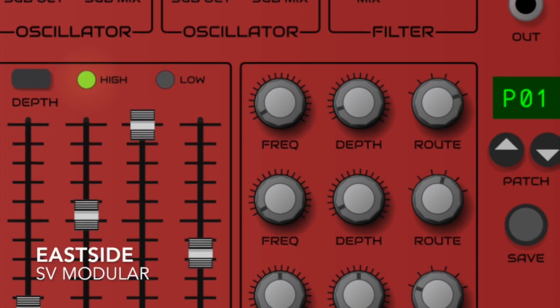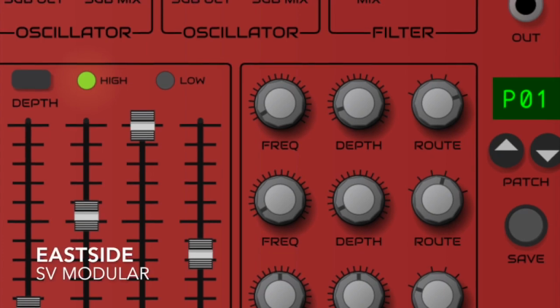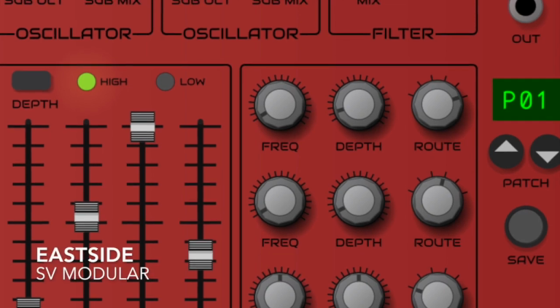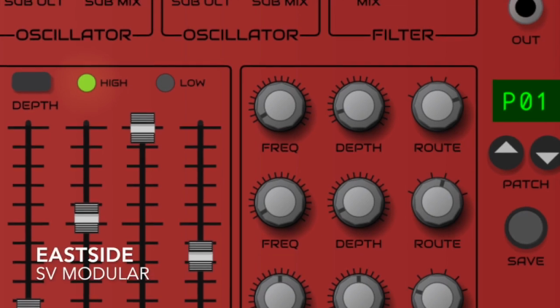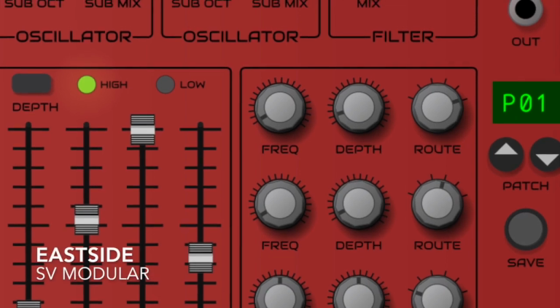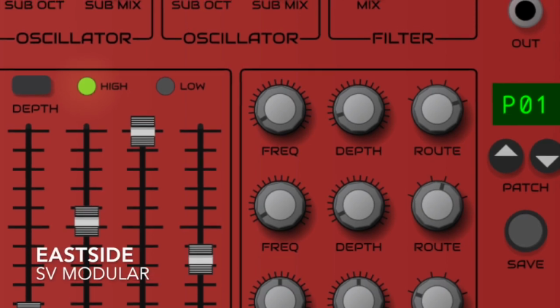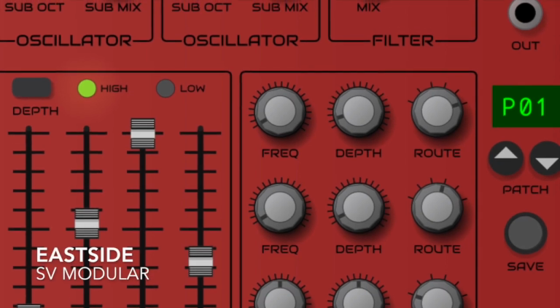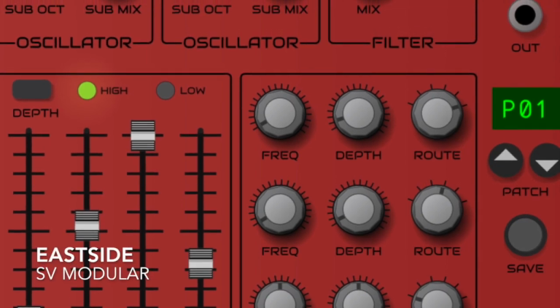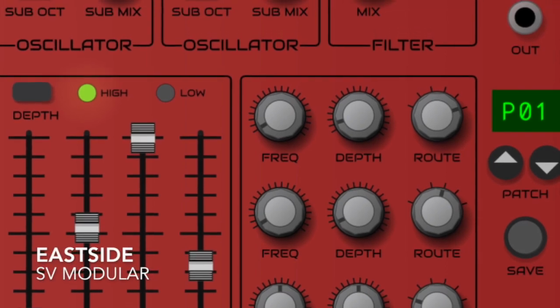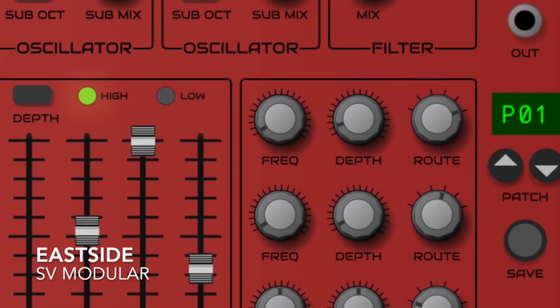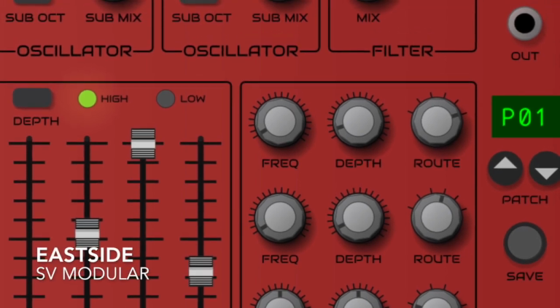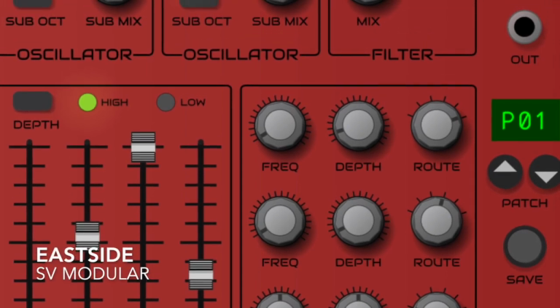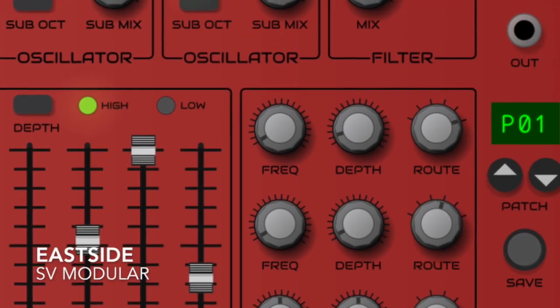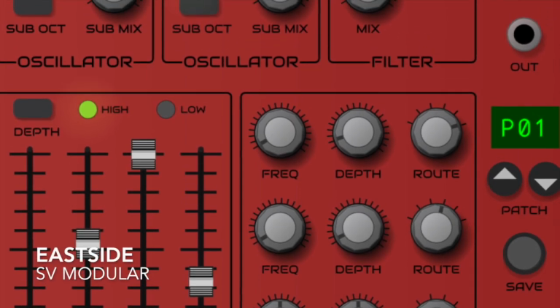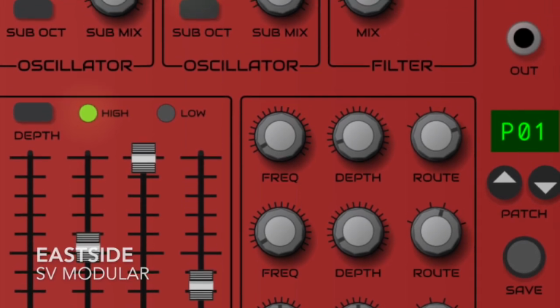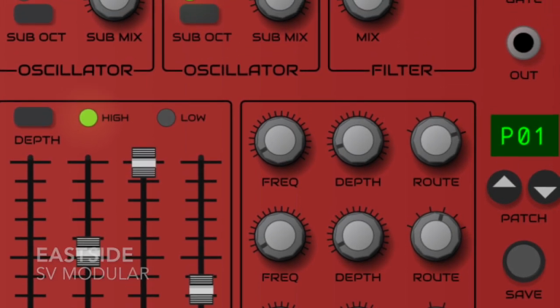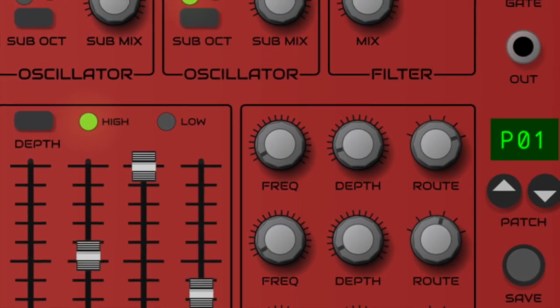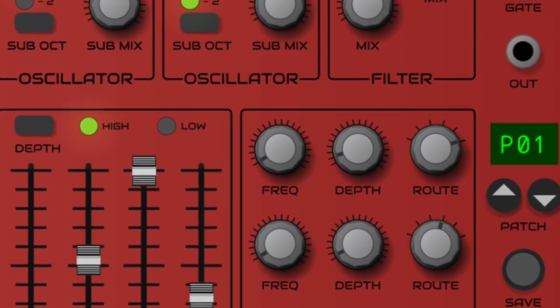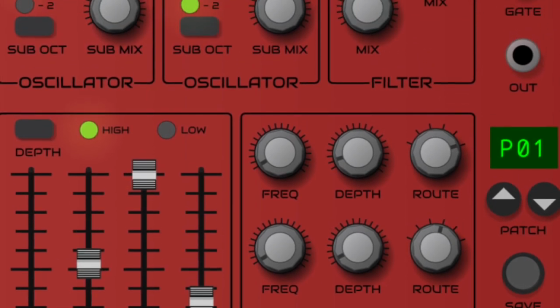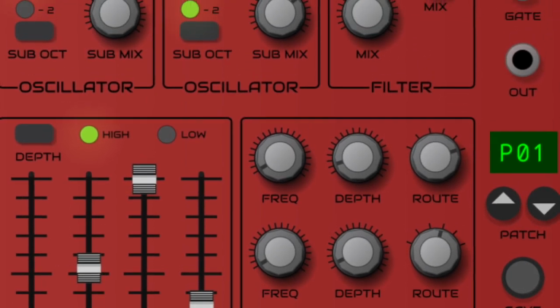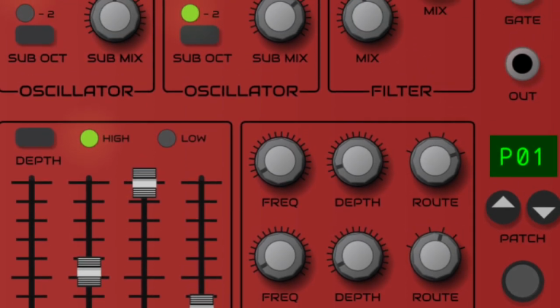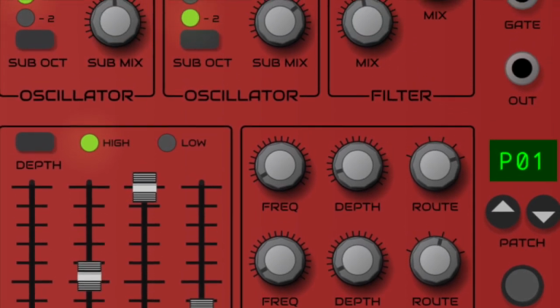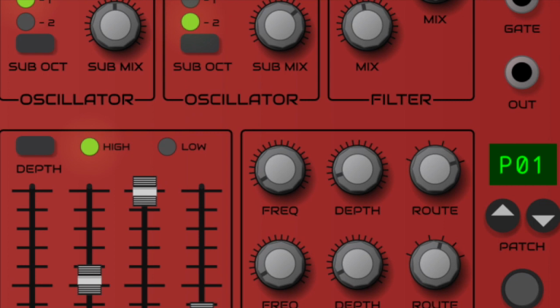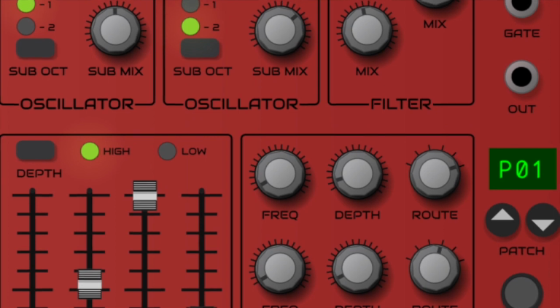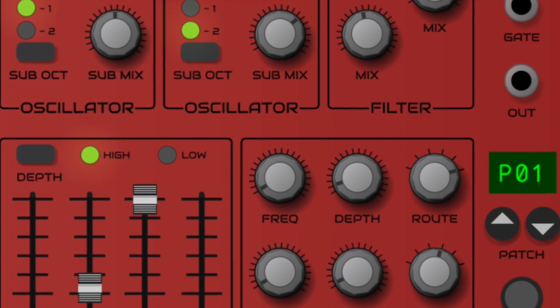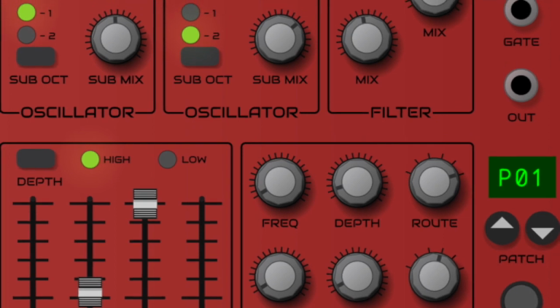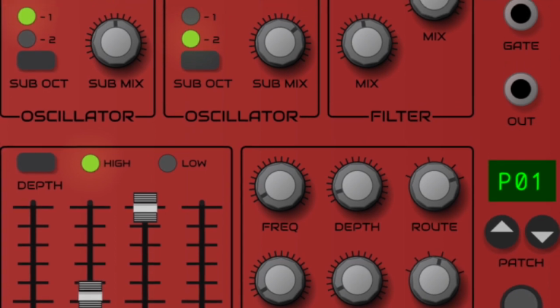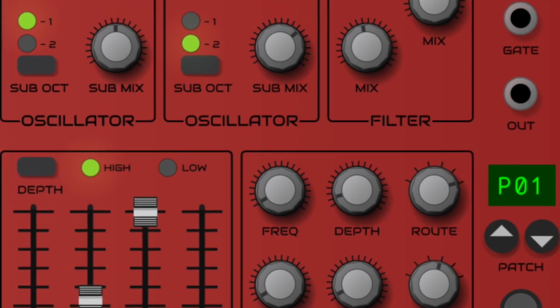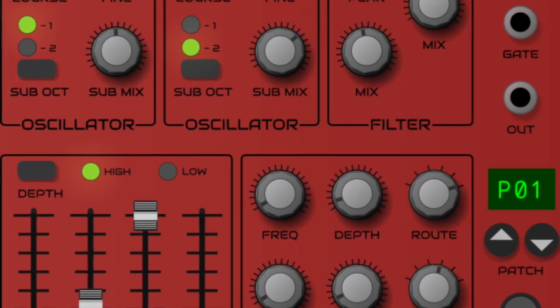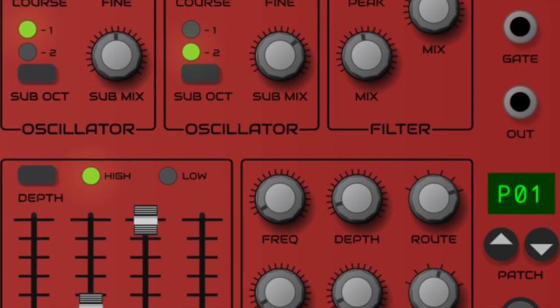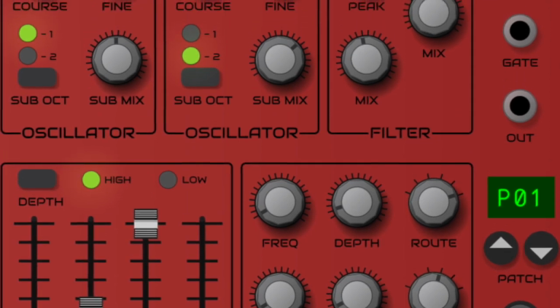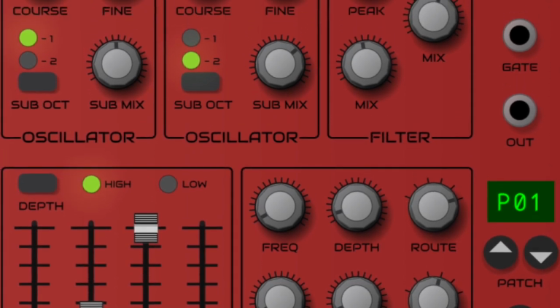Hi. Today we're going to look at the new virtual synthesizers from SV Modular, starting with East Side.